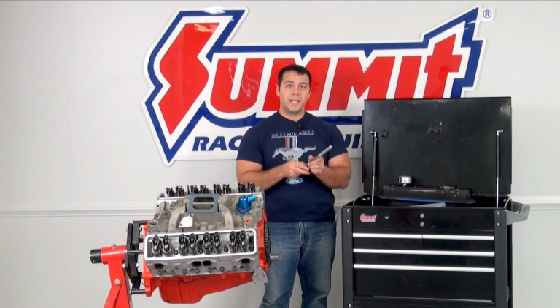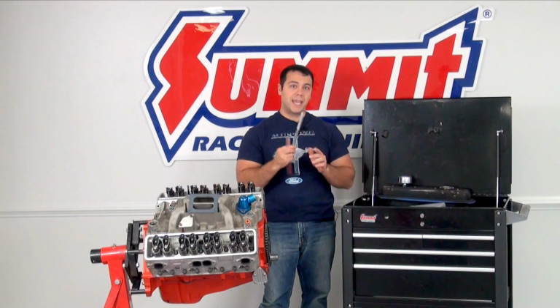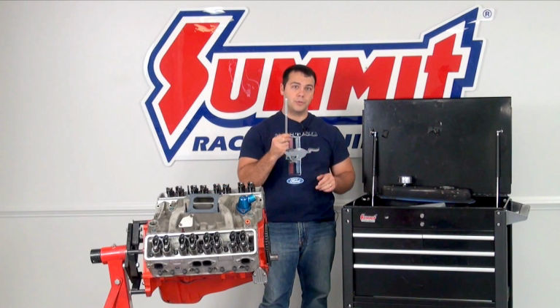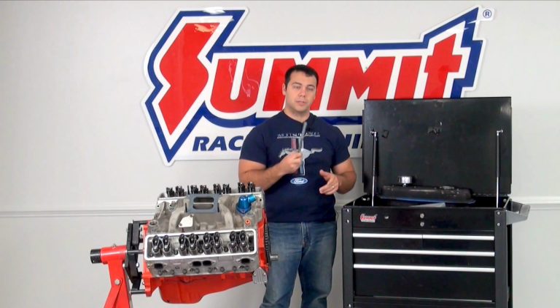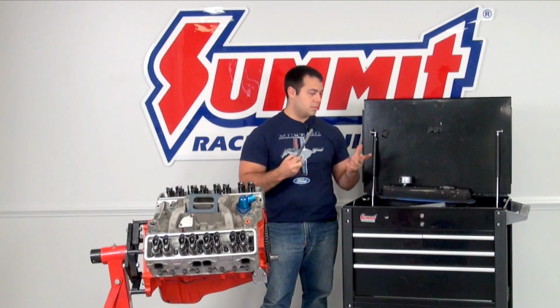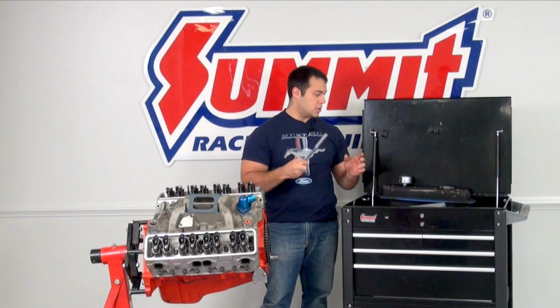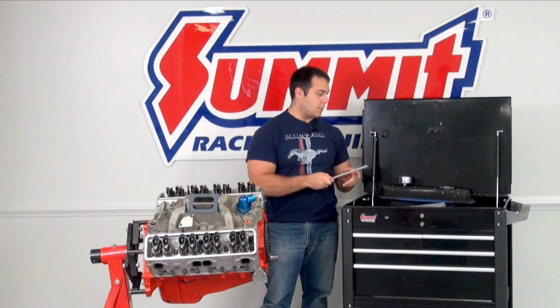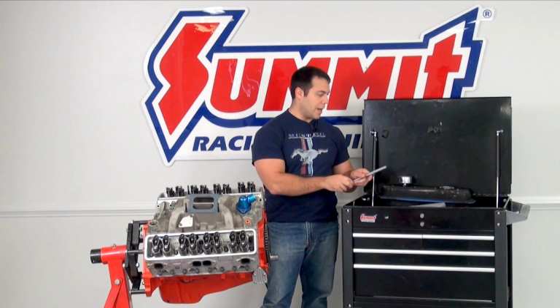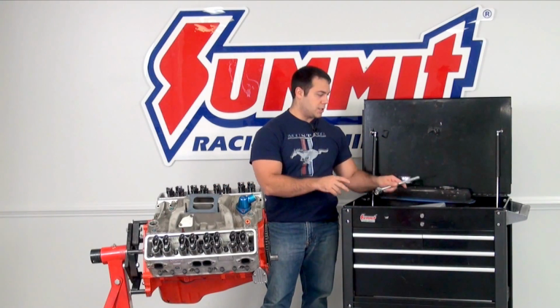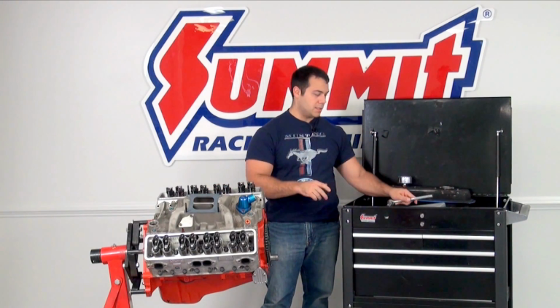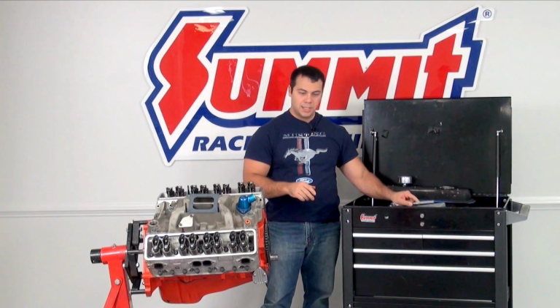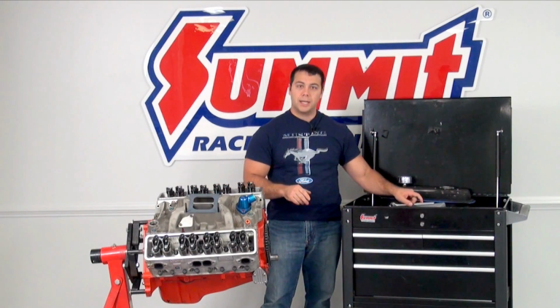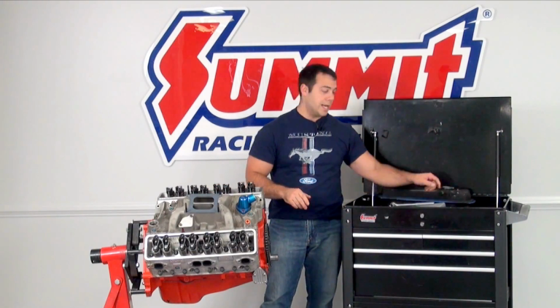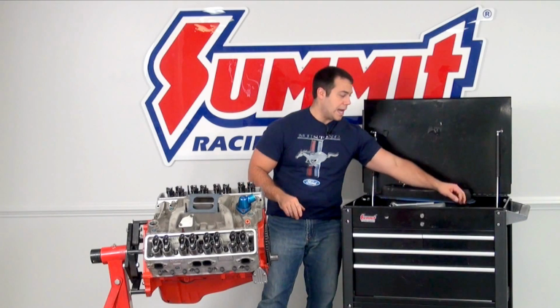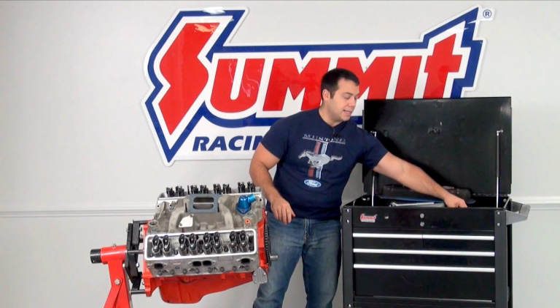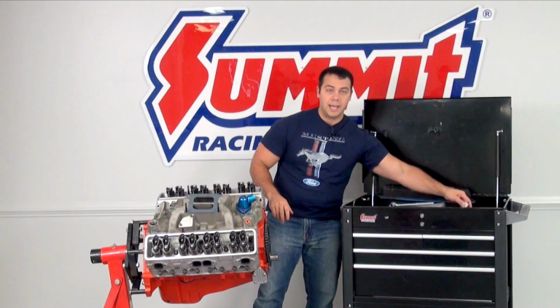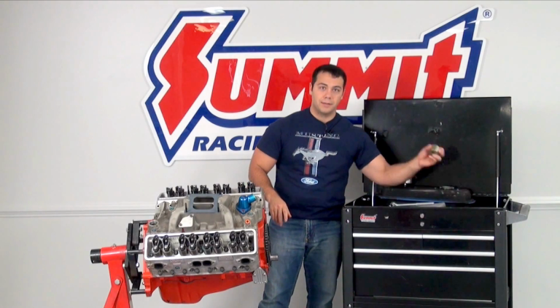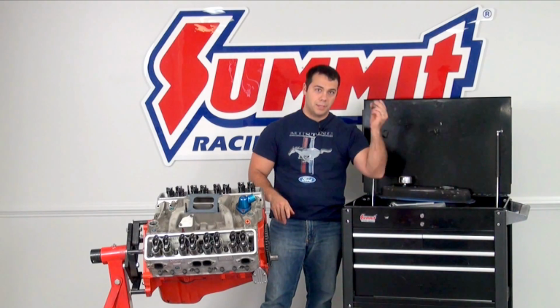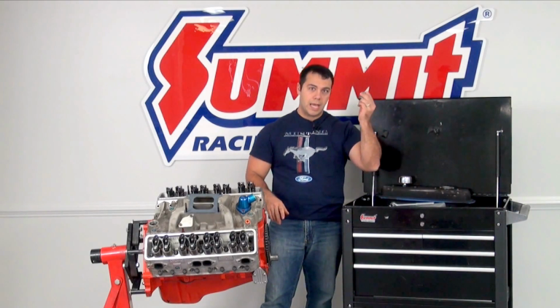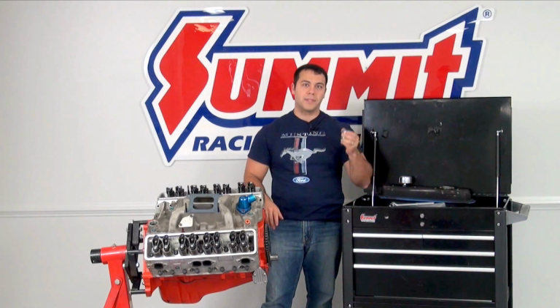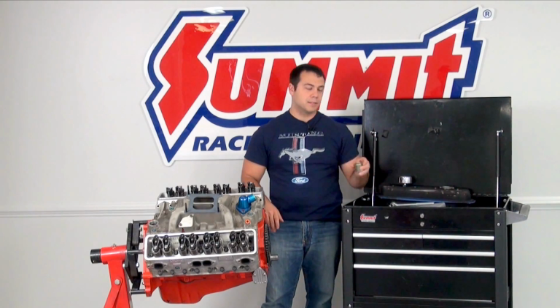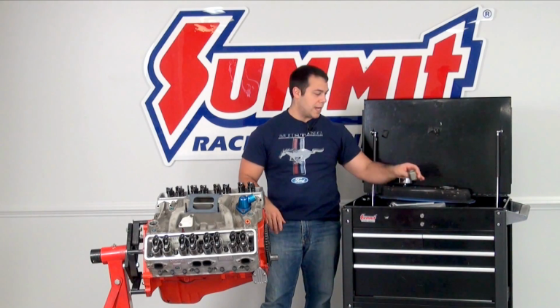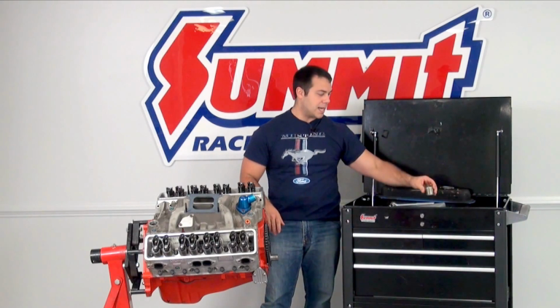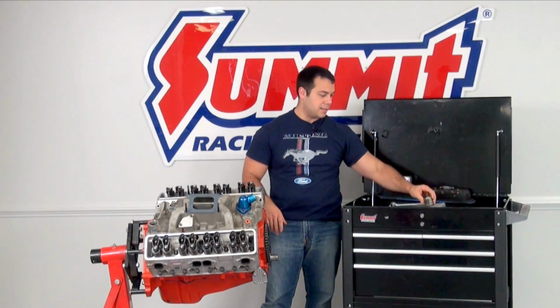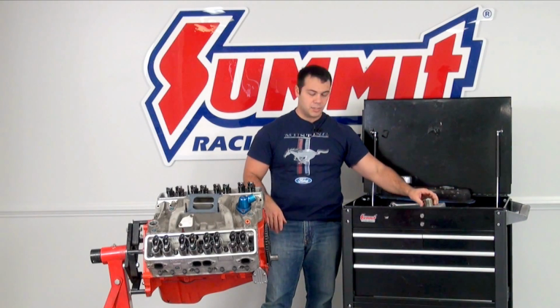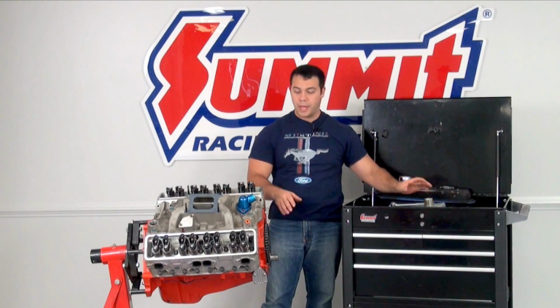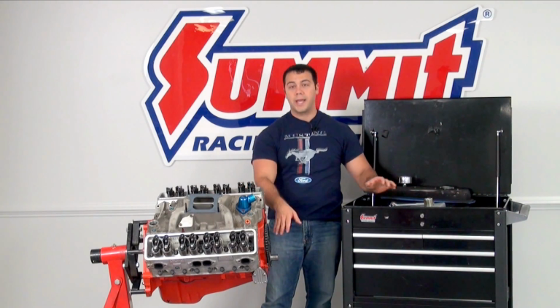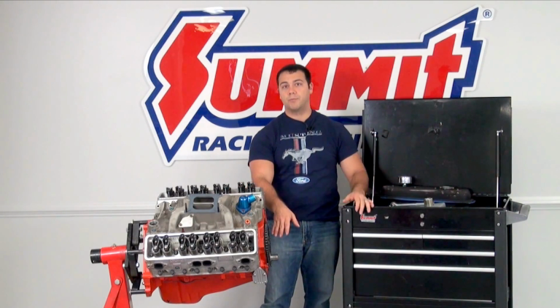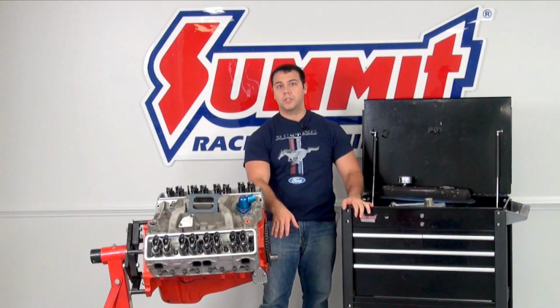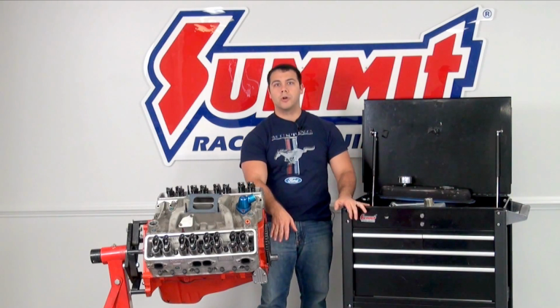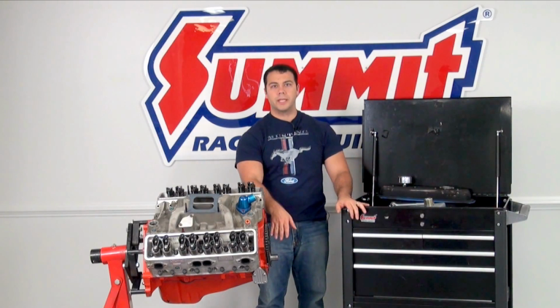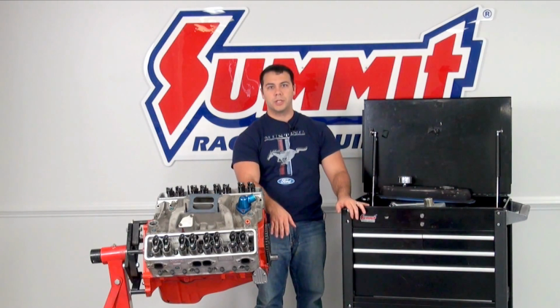You're going to need your basic hand tools, just a couple of ratchets. I have the crank socket so that I can turn over the engine.